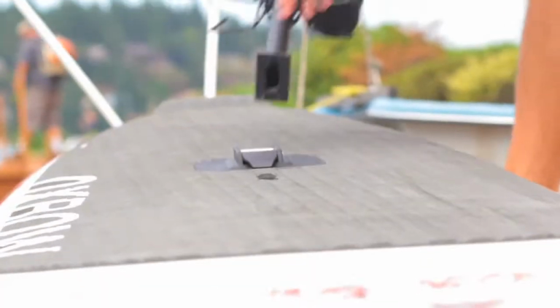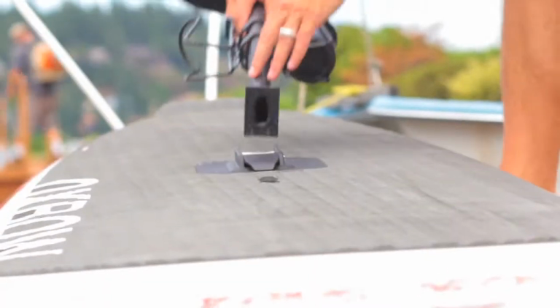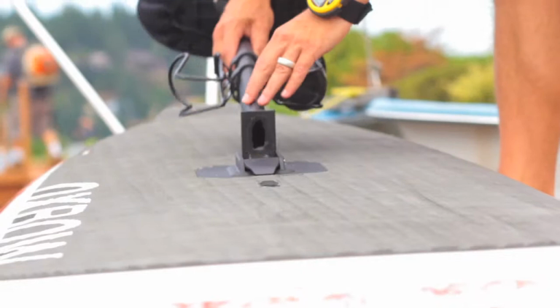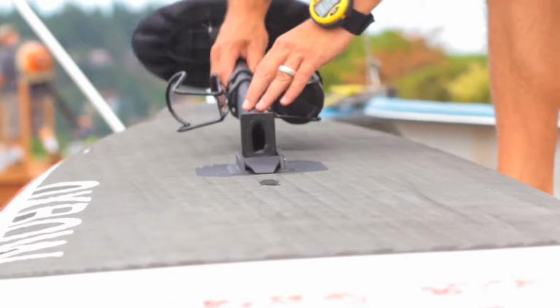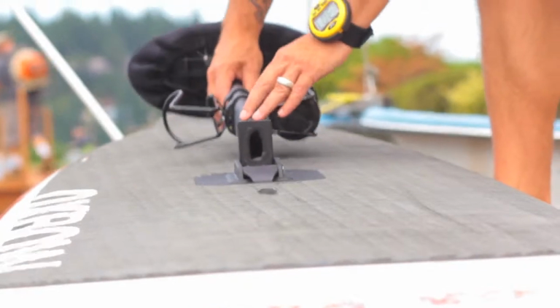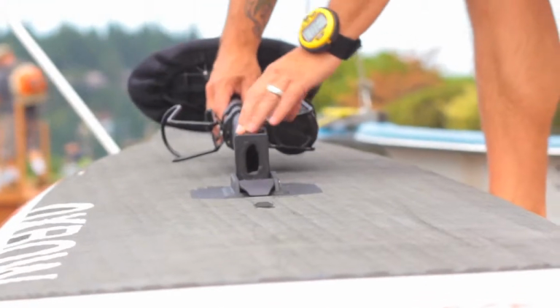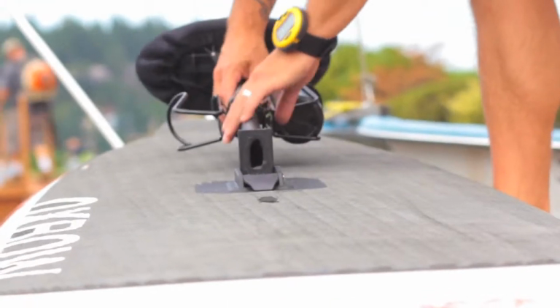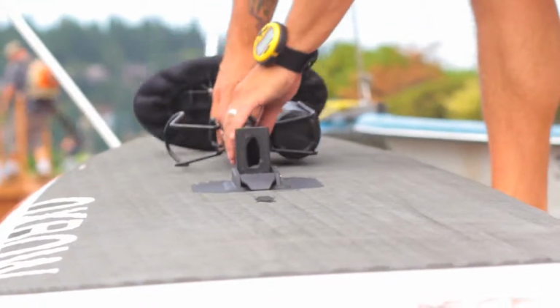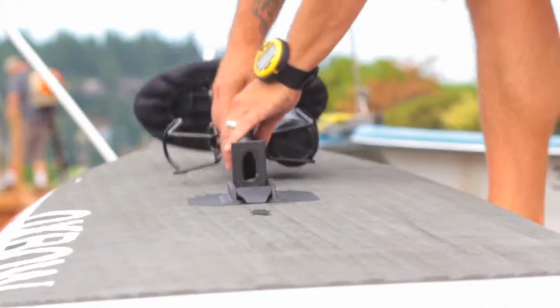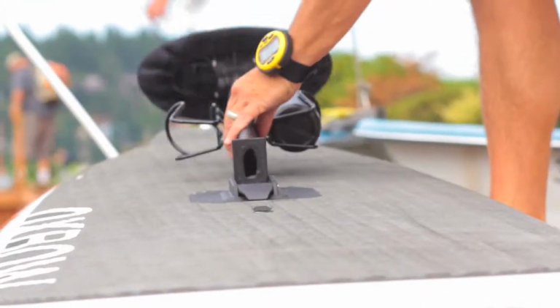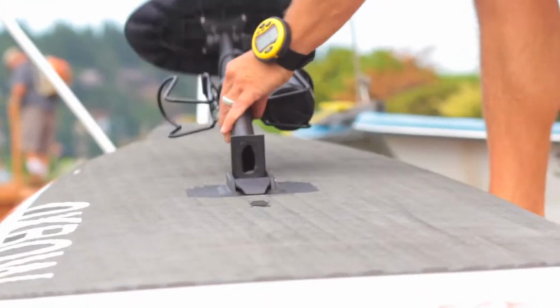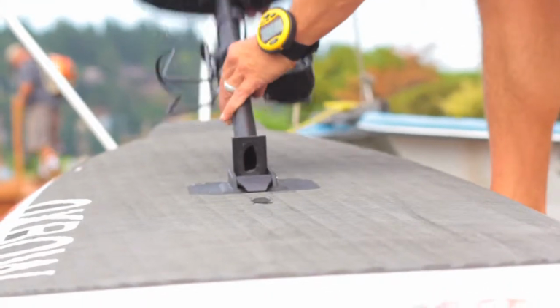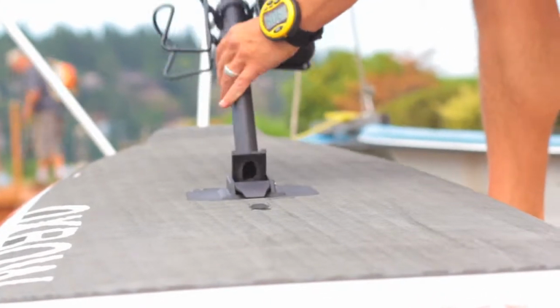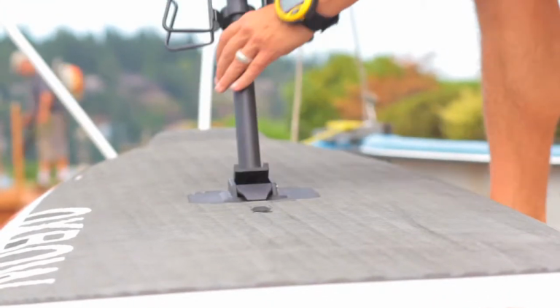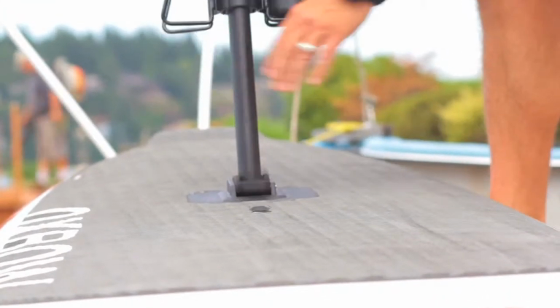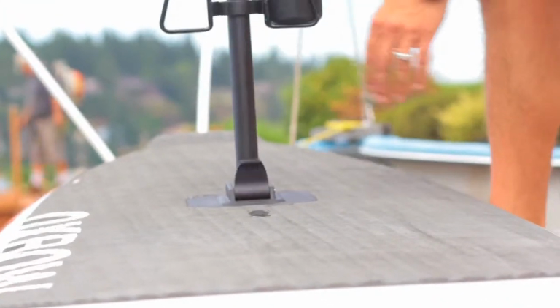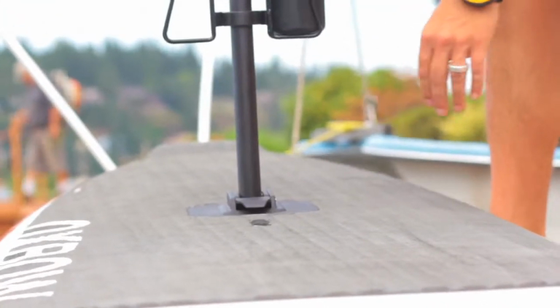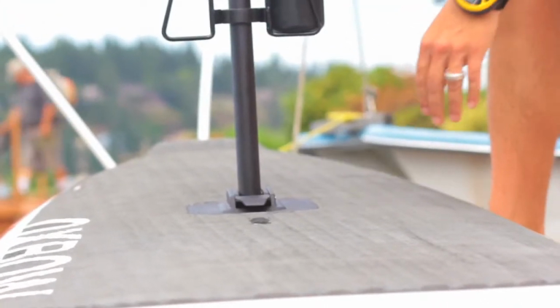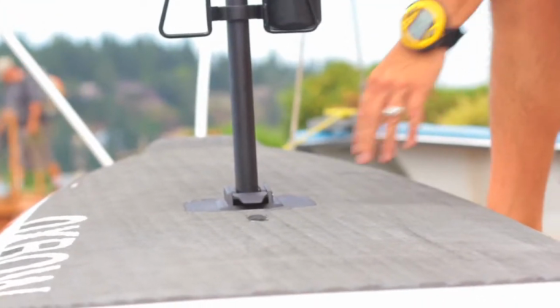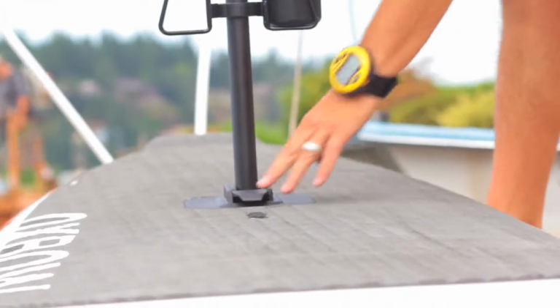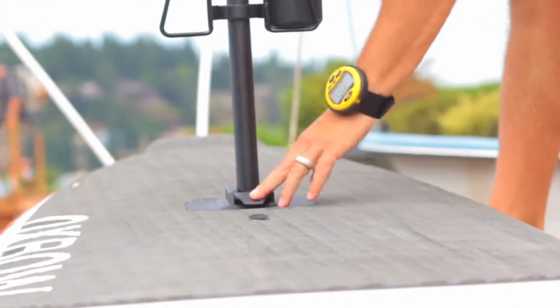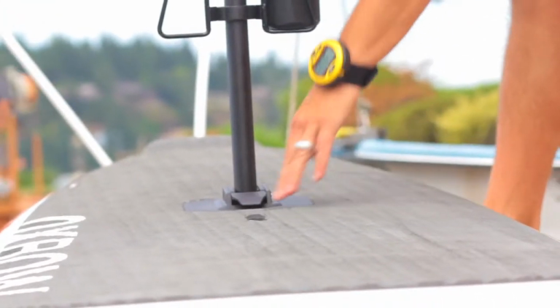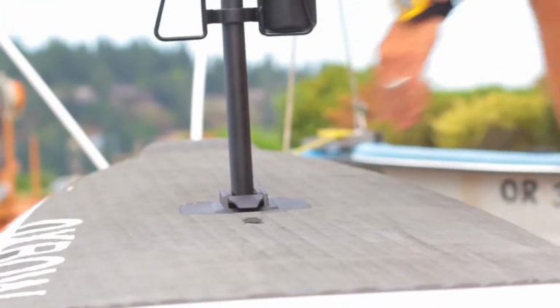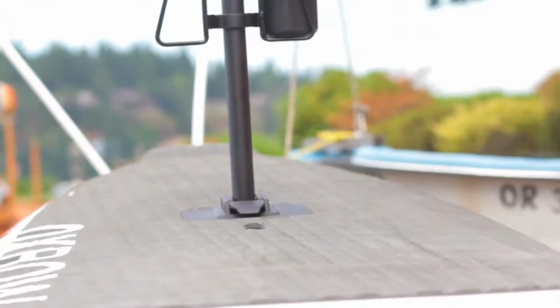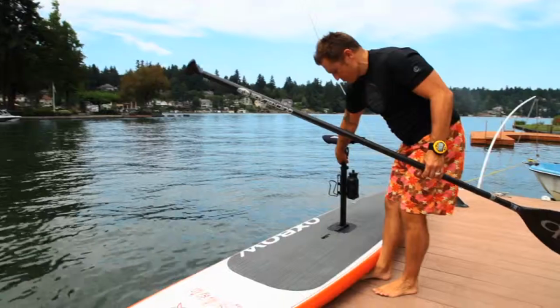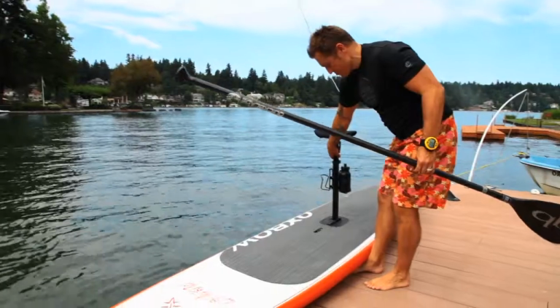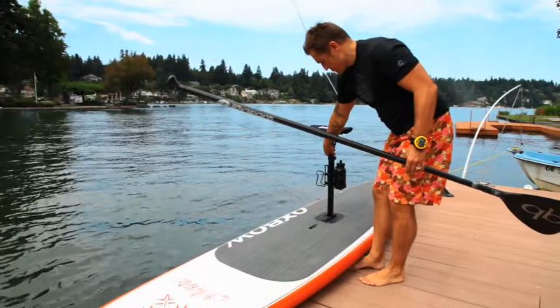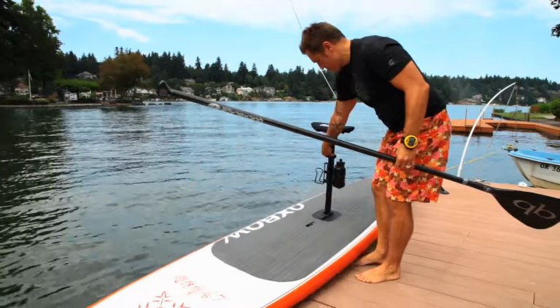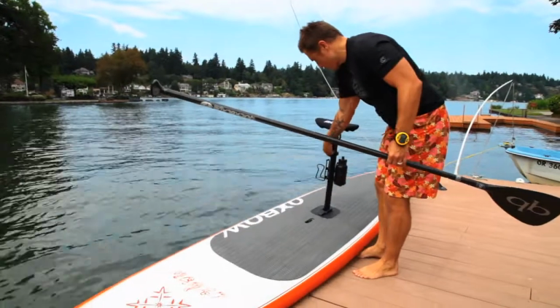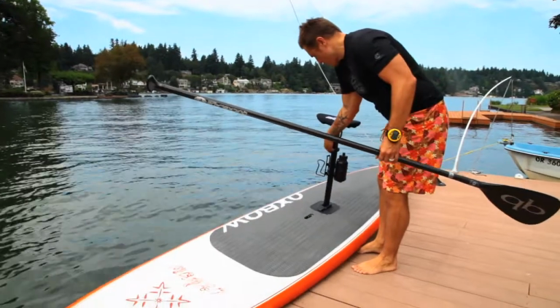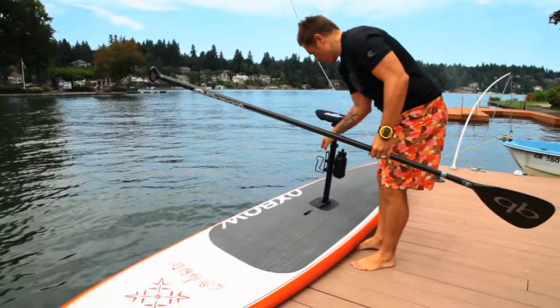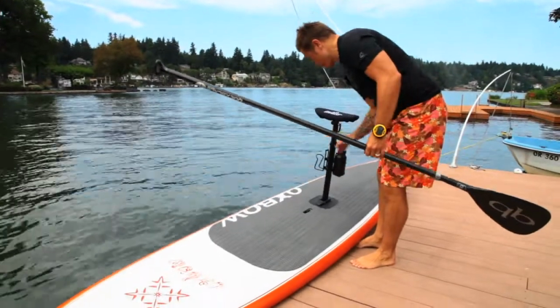Then, when you want to use the subseat, you pop it up and it's set and ready to go.